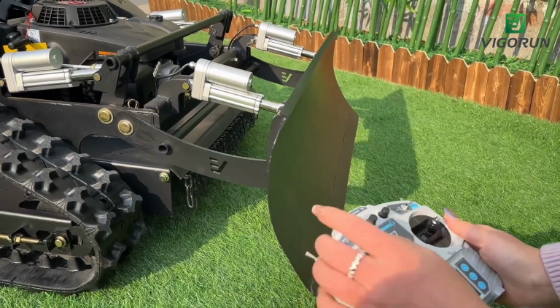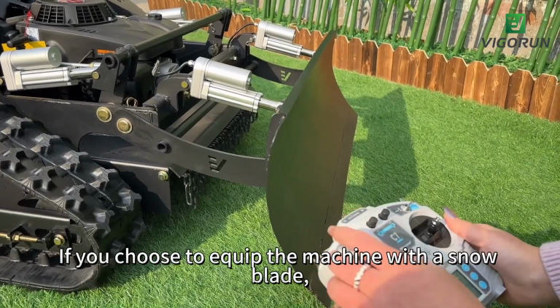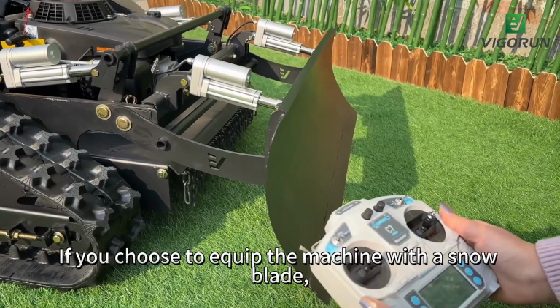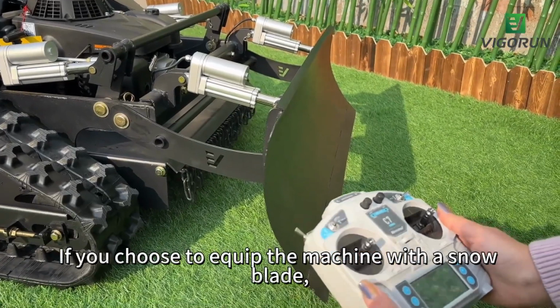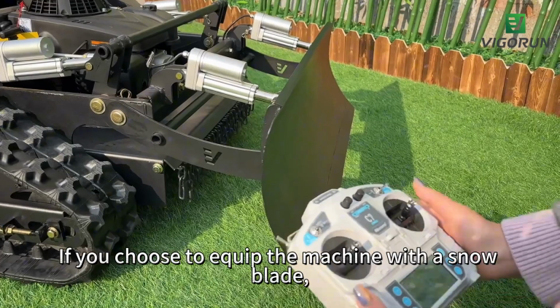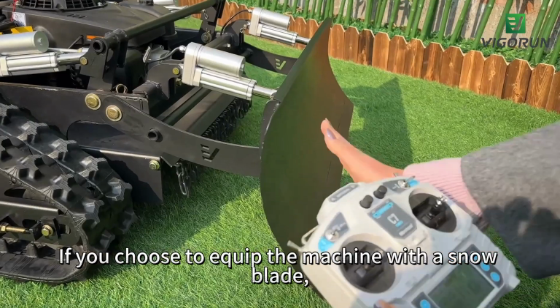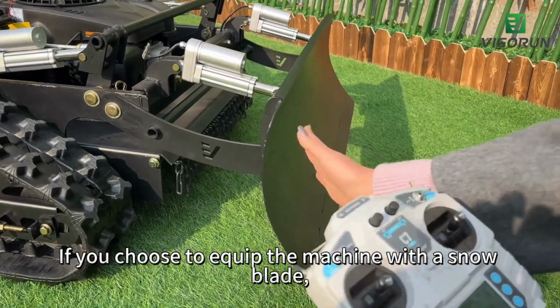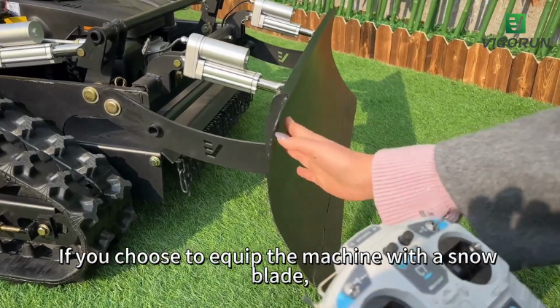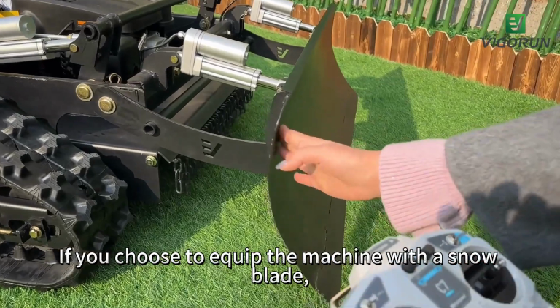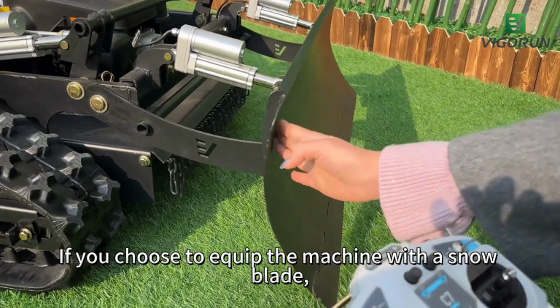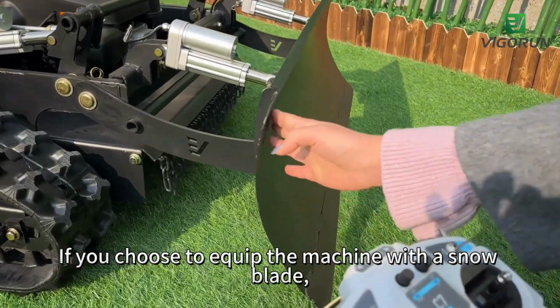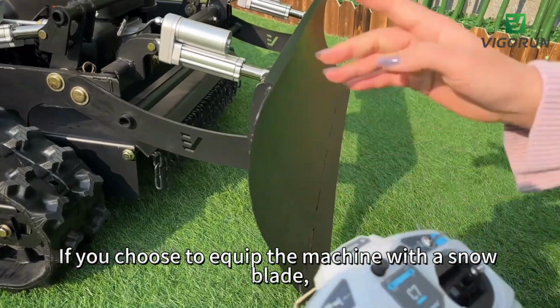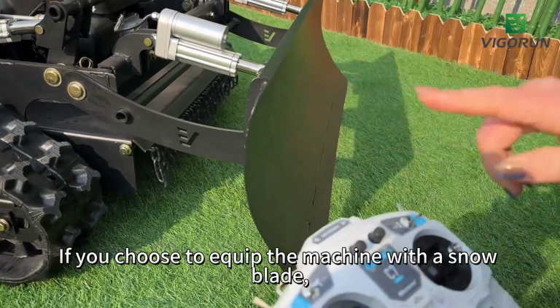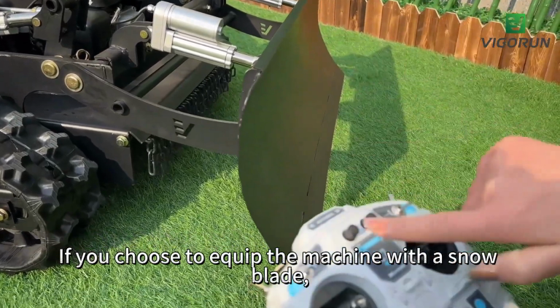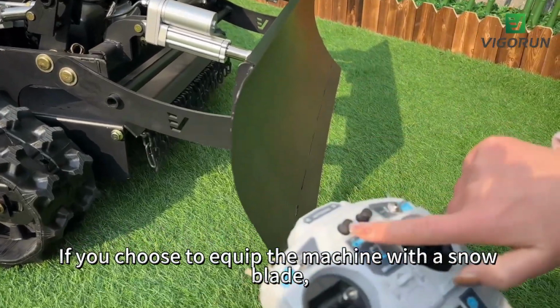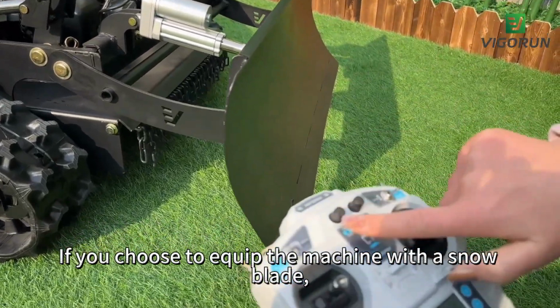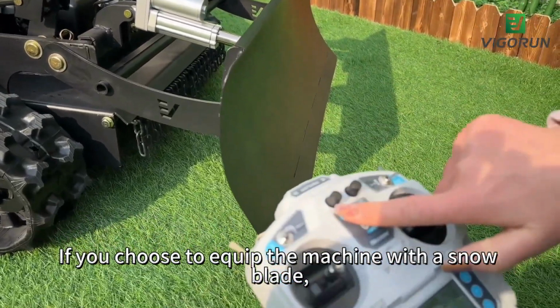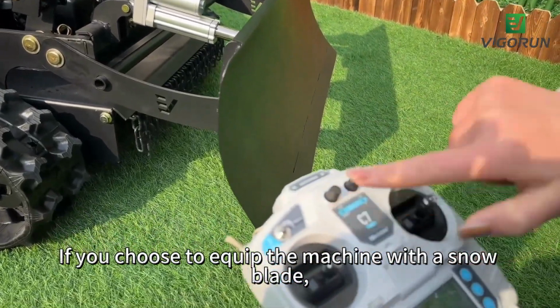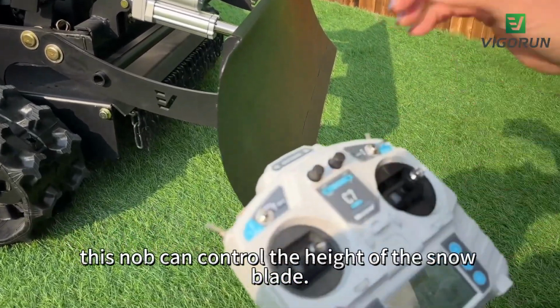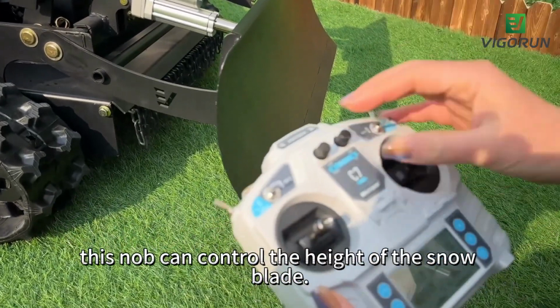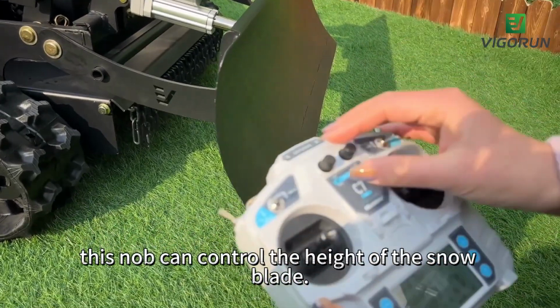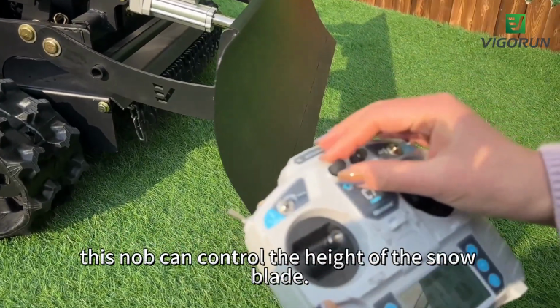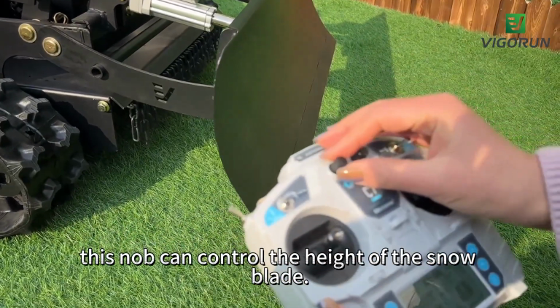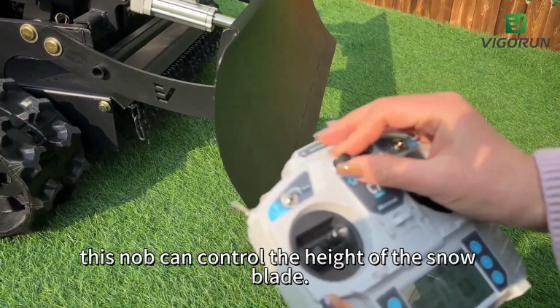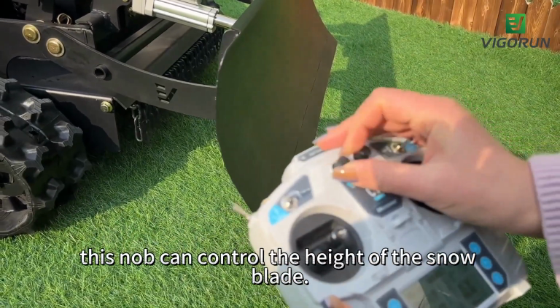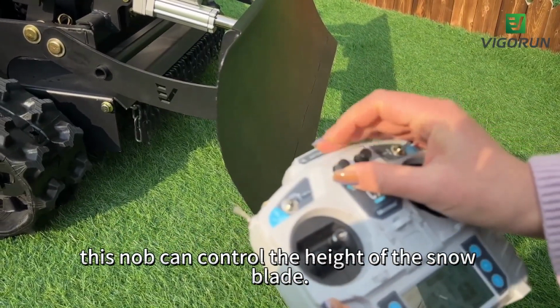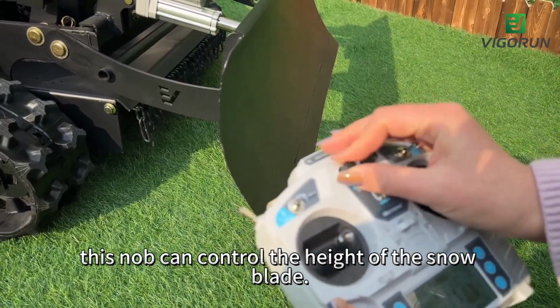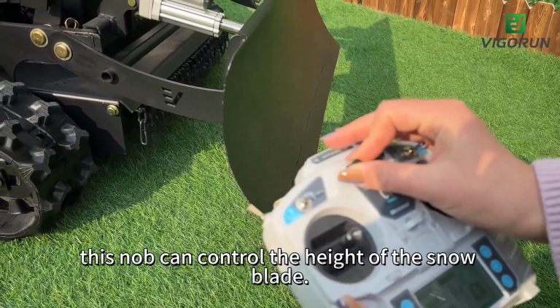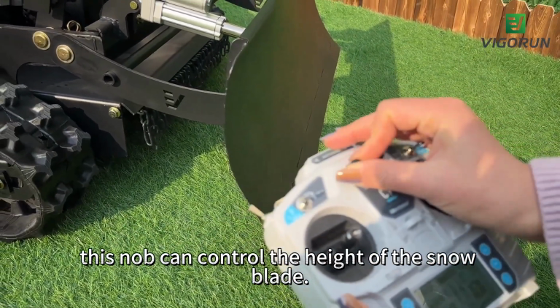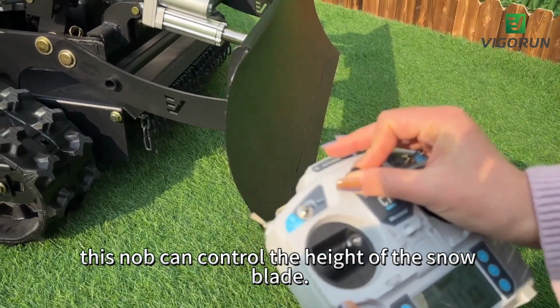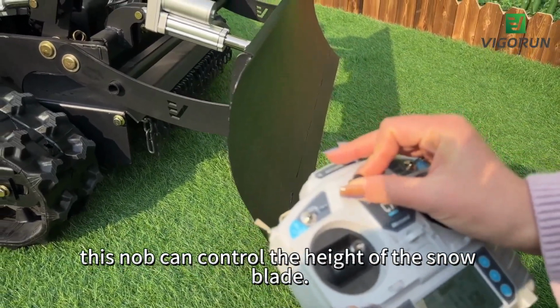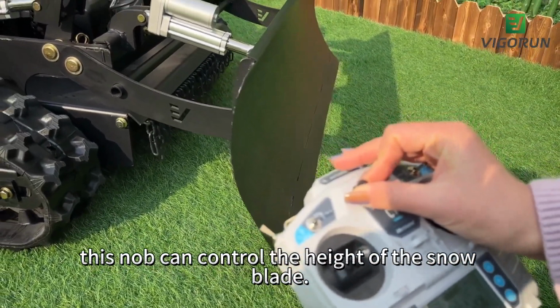If you choose to equip the machine with a snow blade, this knob can control the height of the snow blade.